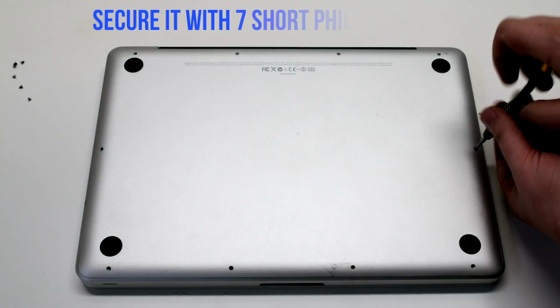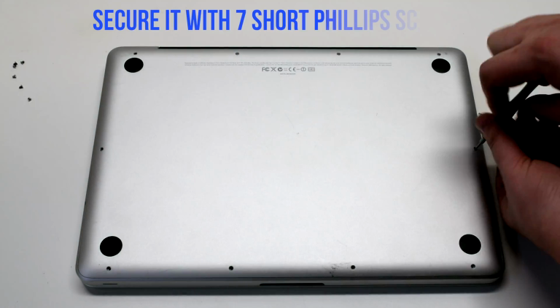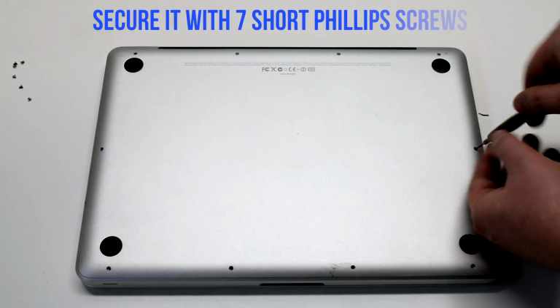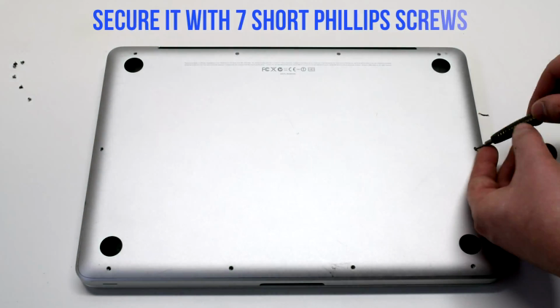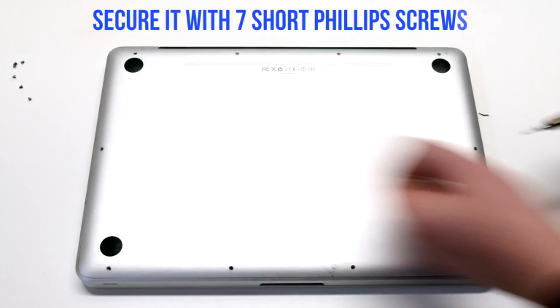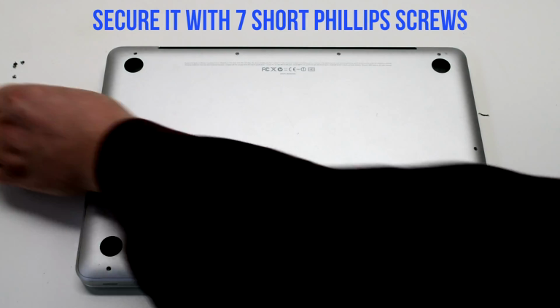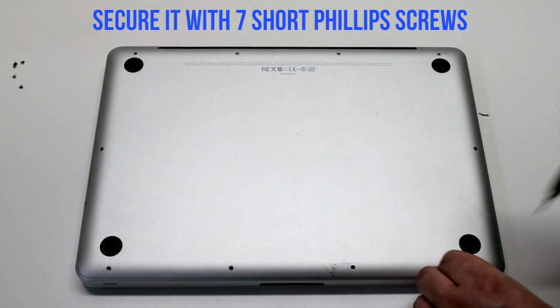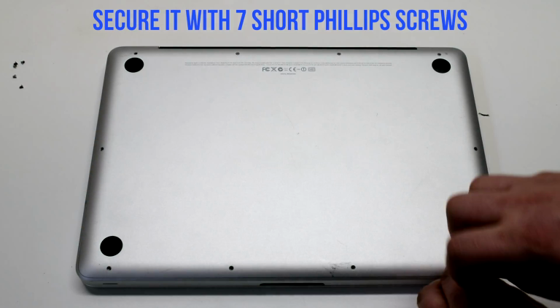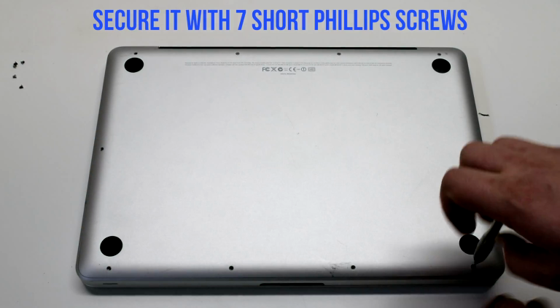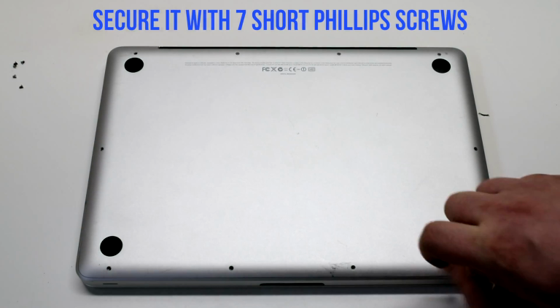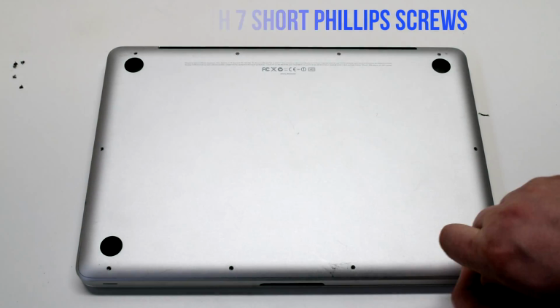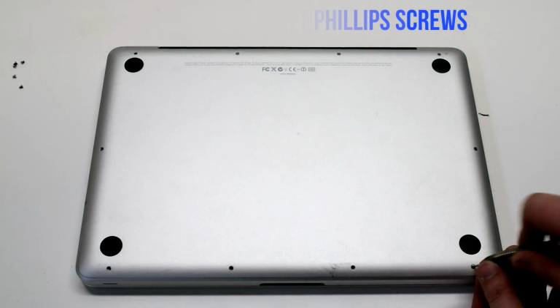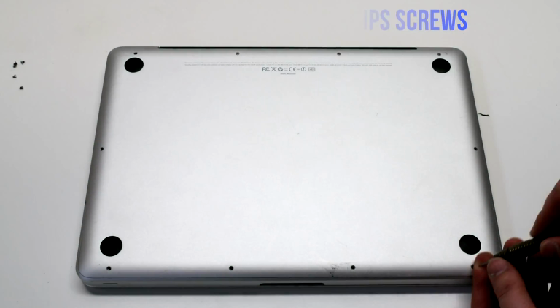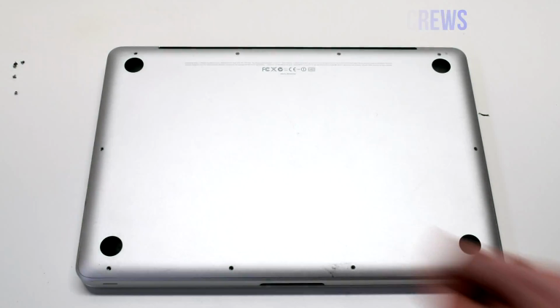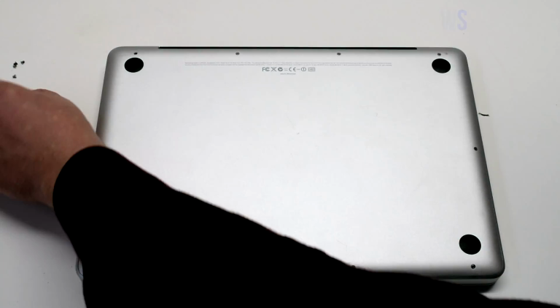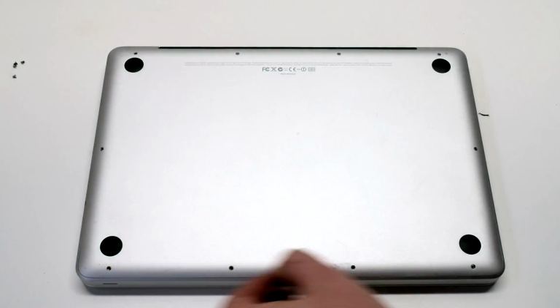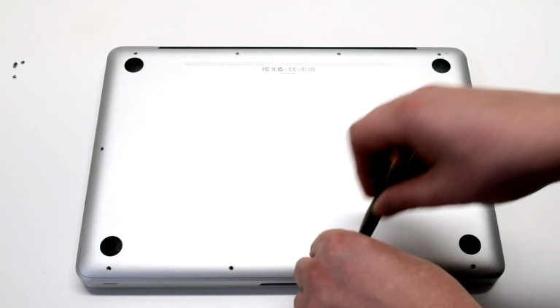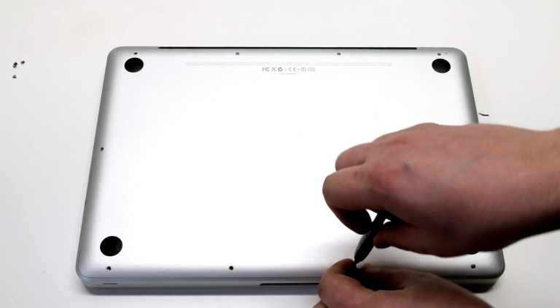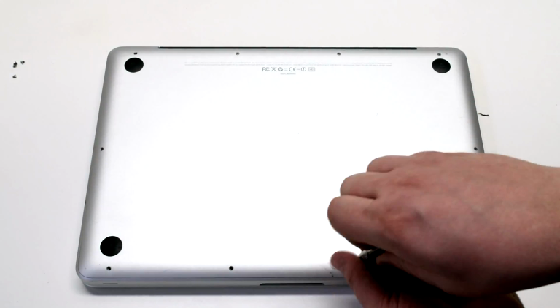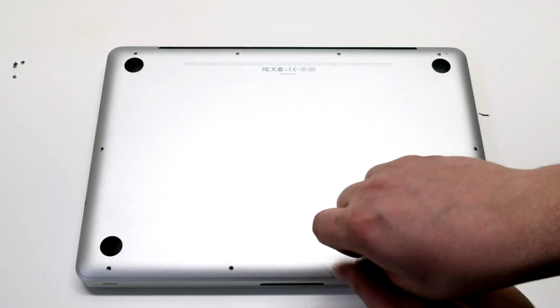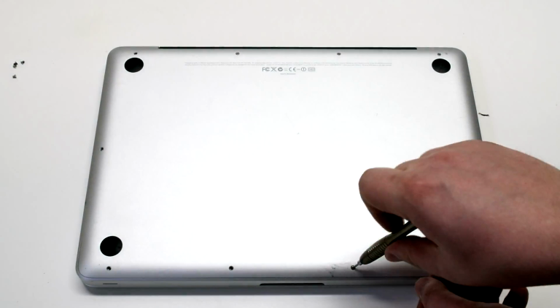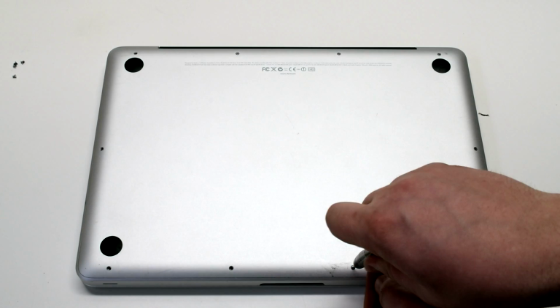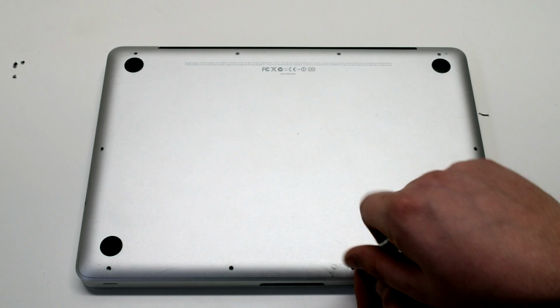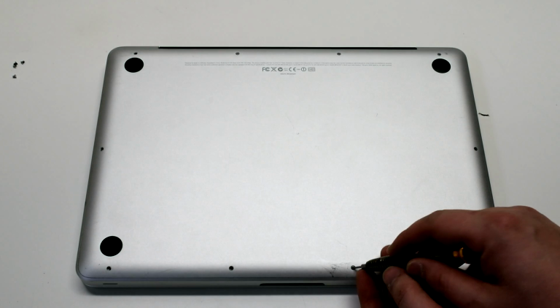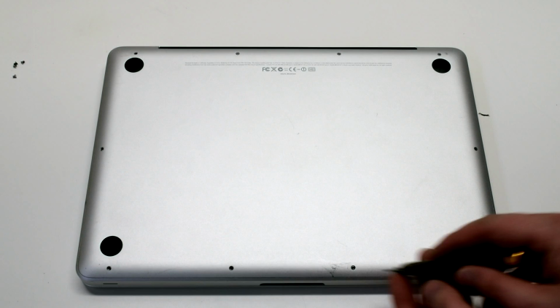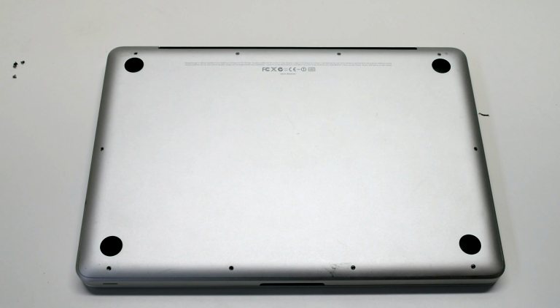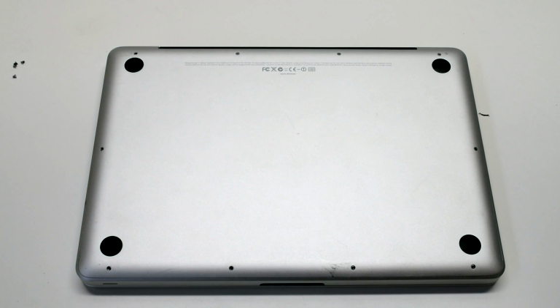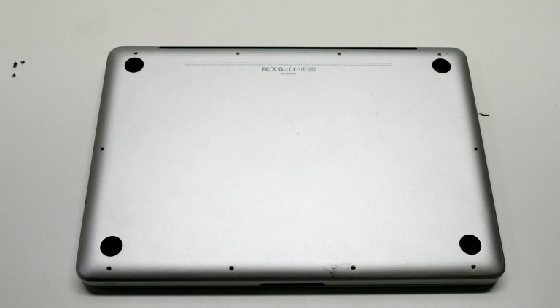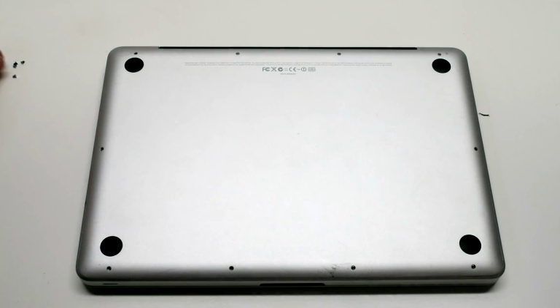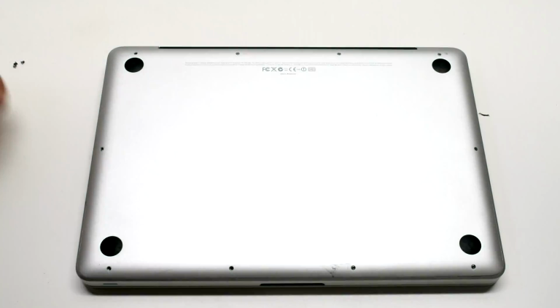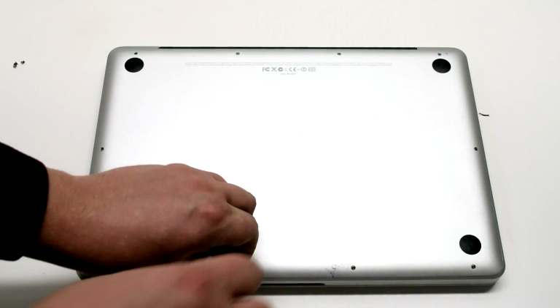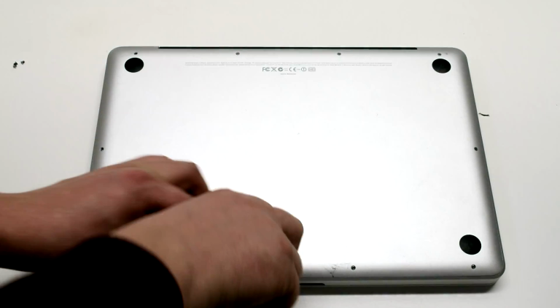Then going around the contour of the MacBook, install the seven short Phillips head screws.